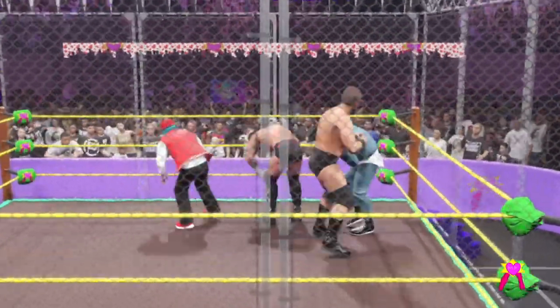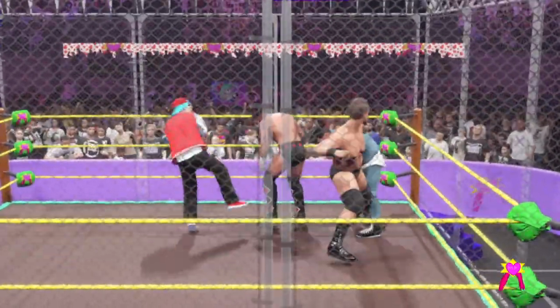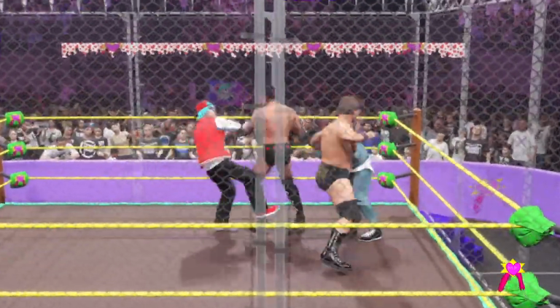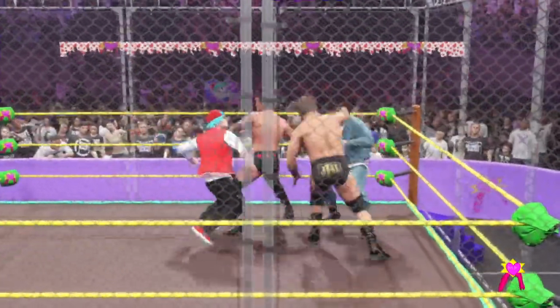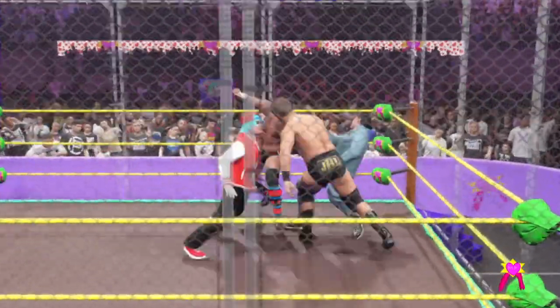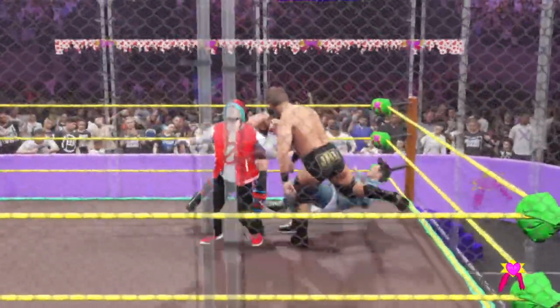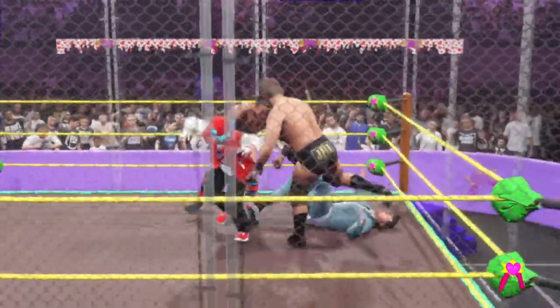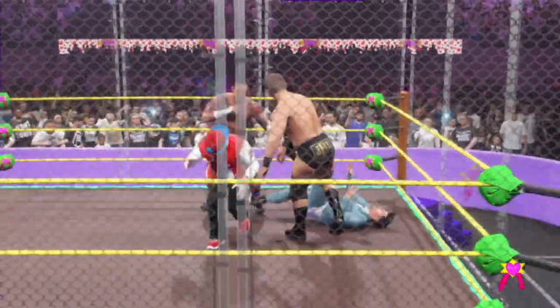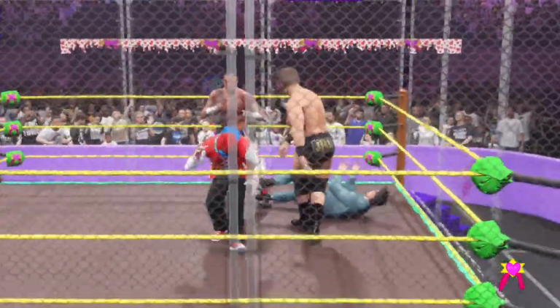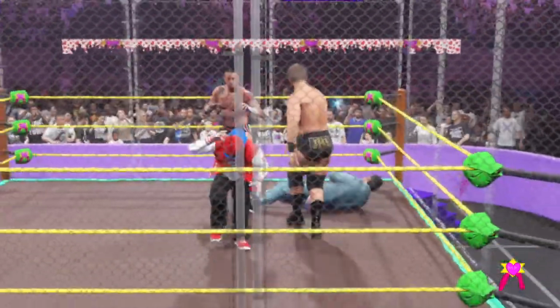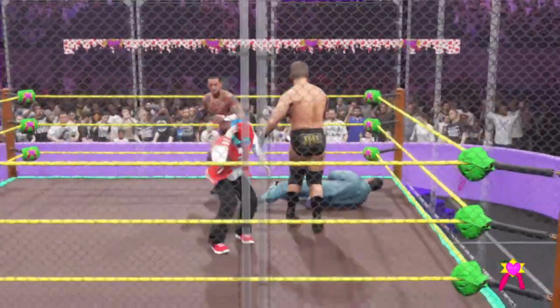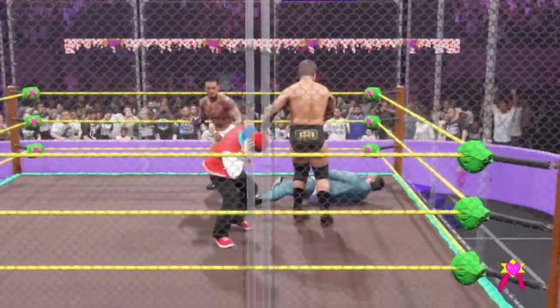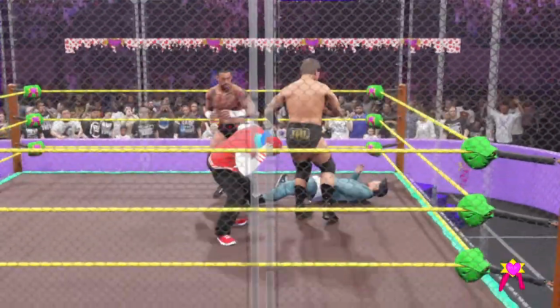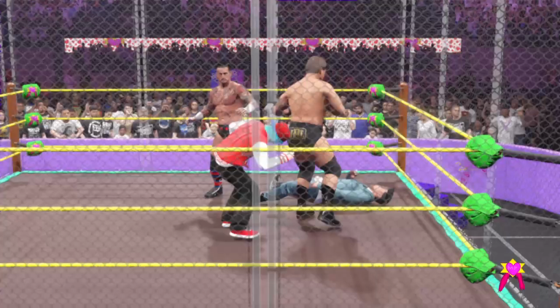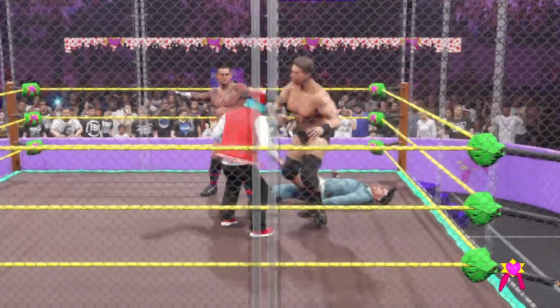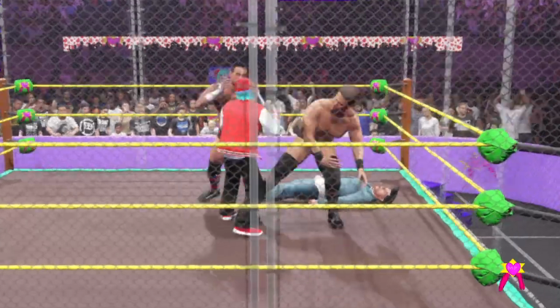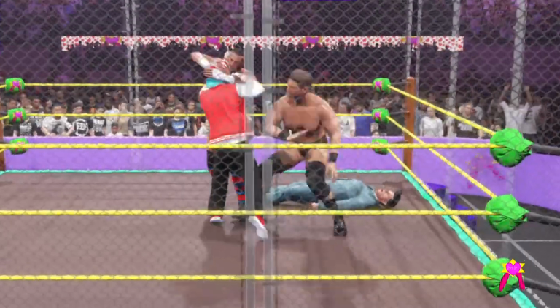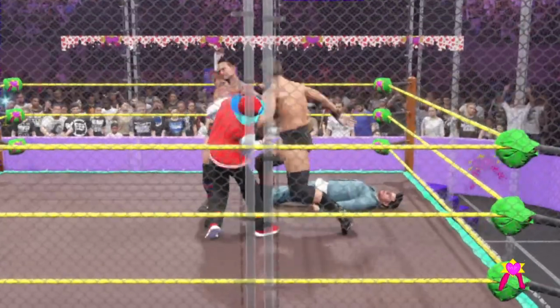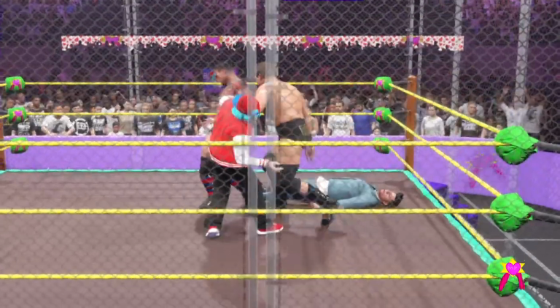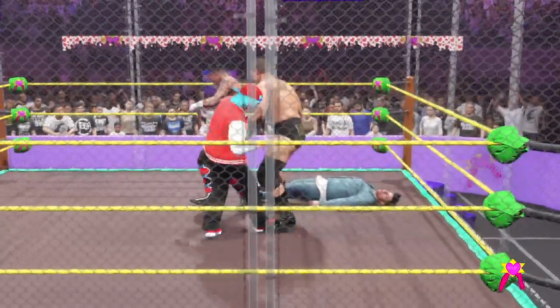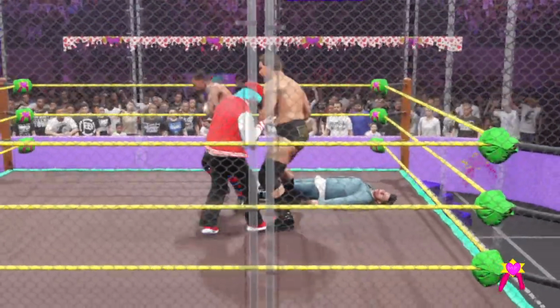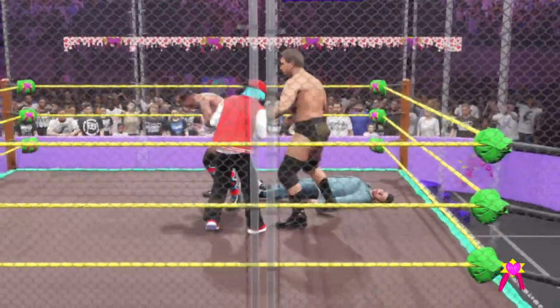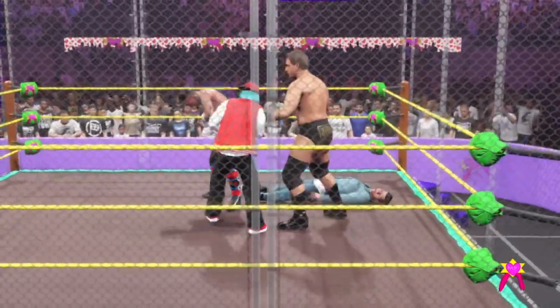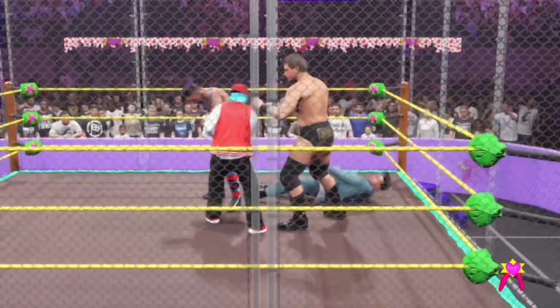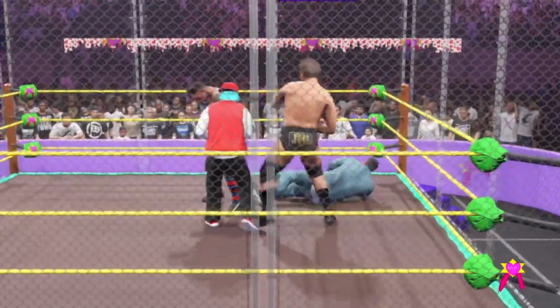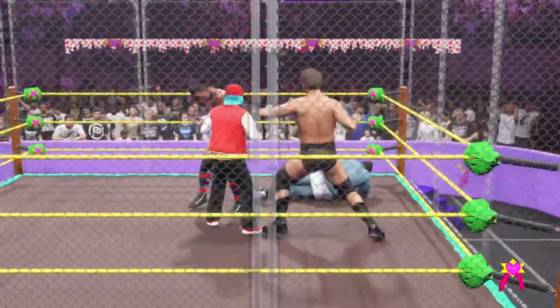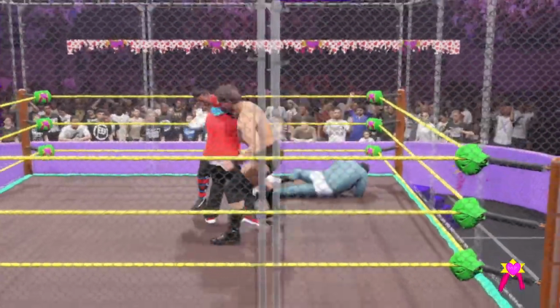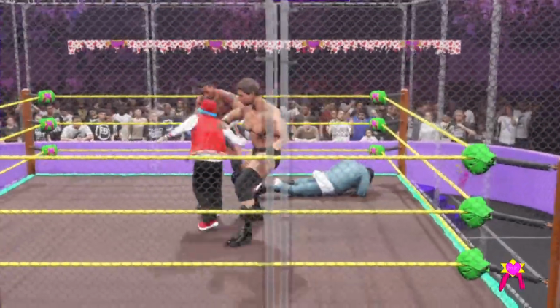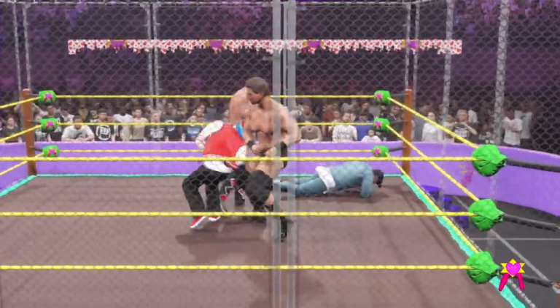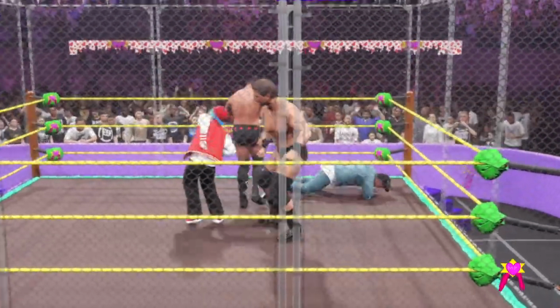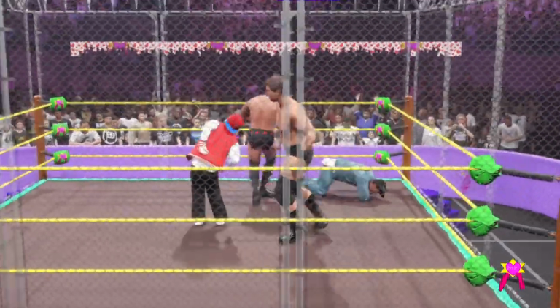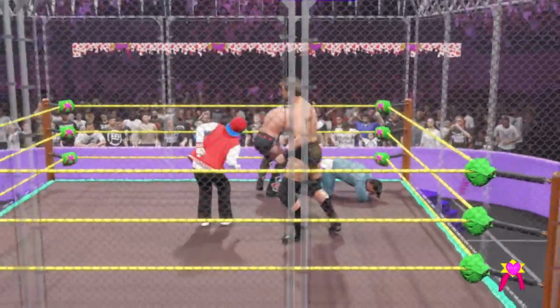Enough of that ancient history. Let's talk about these superstars in the ring here now, and what they have to do to win here.